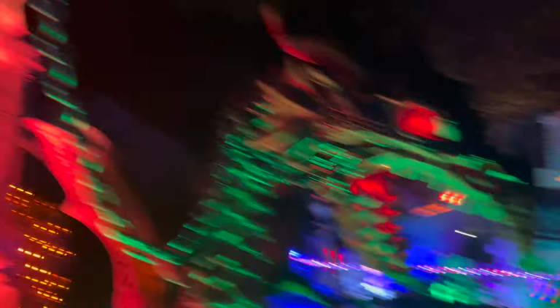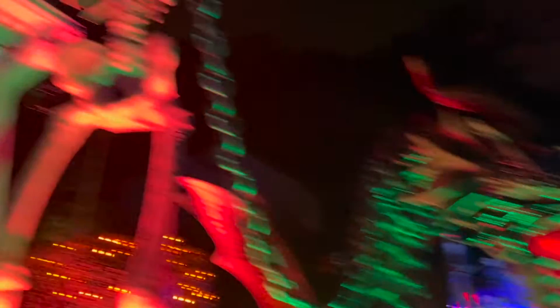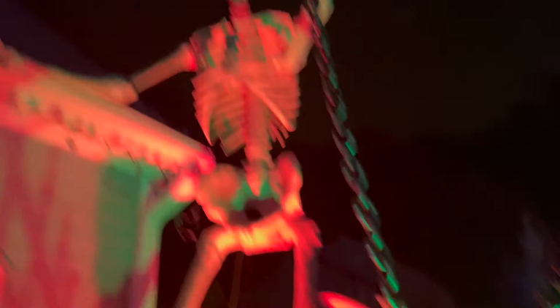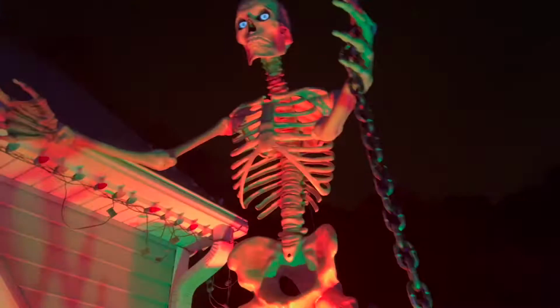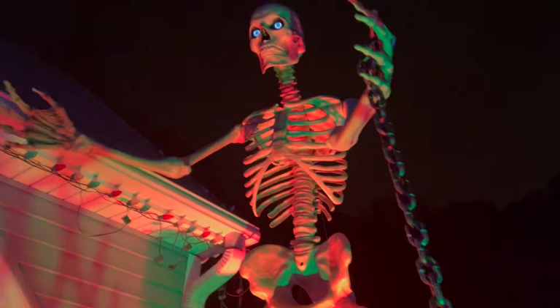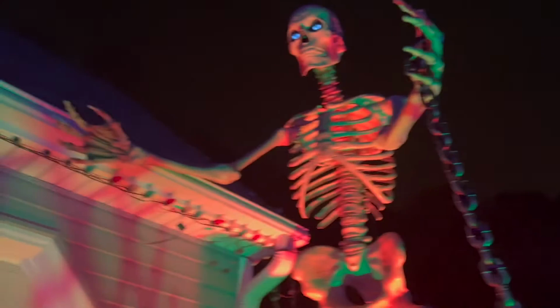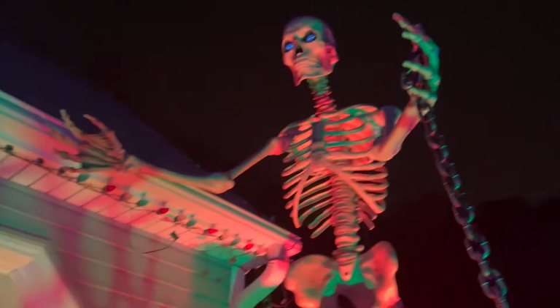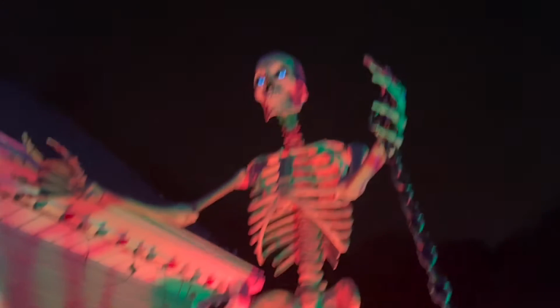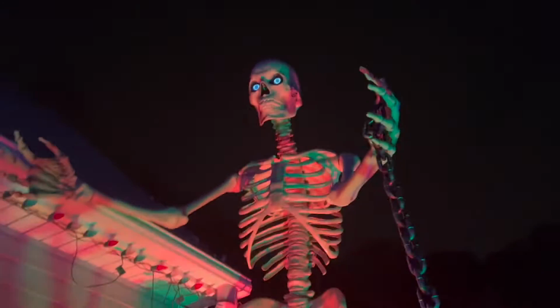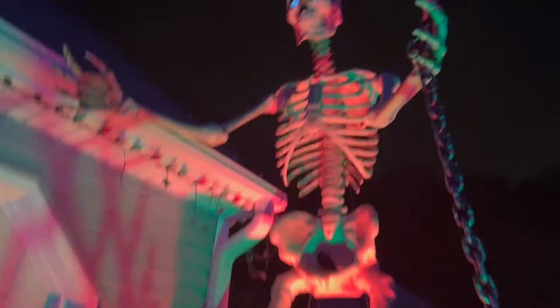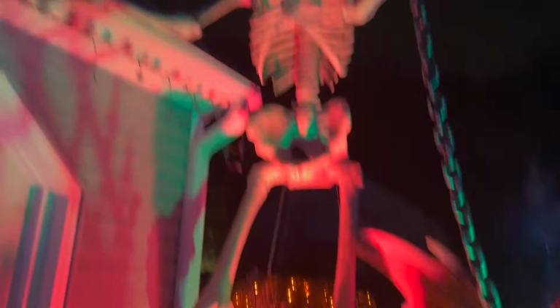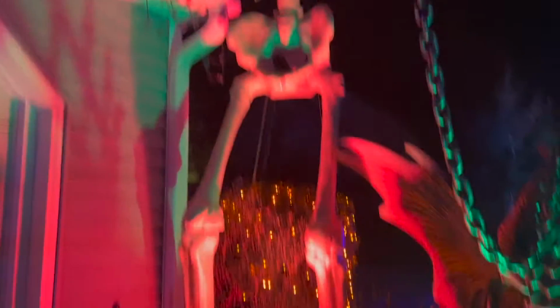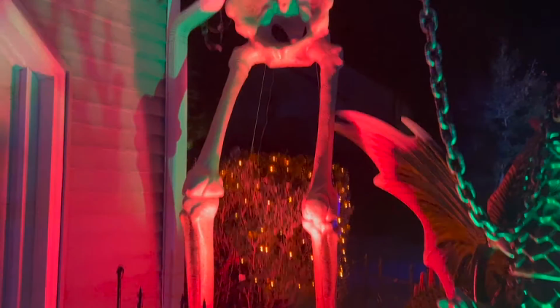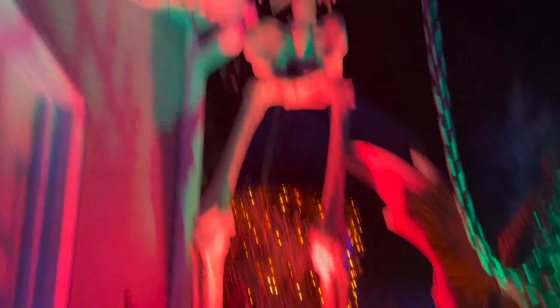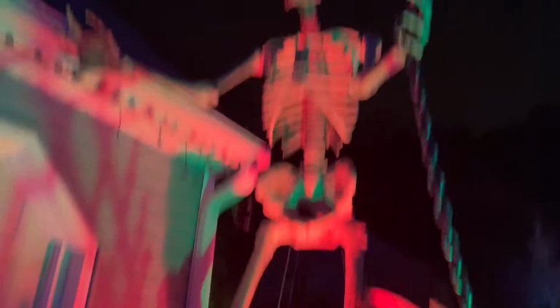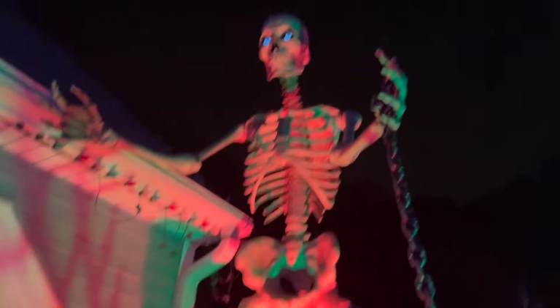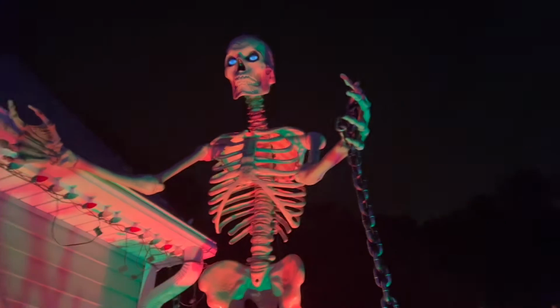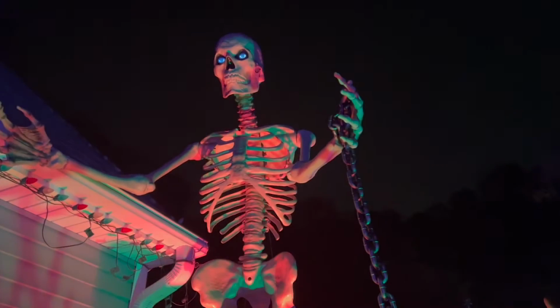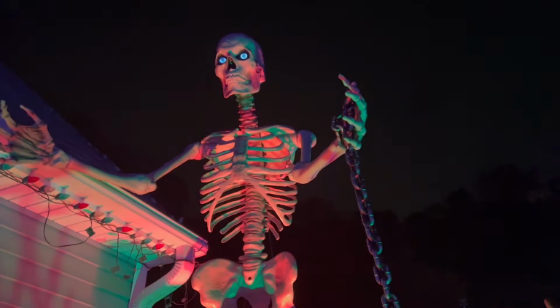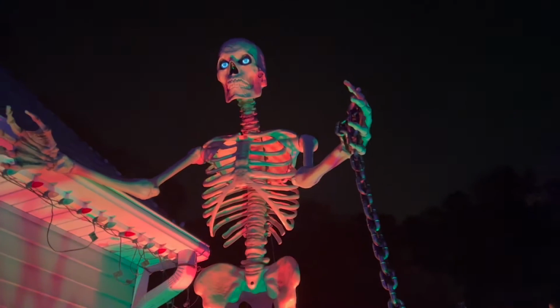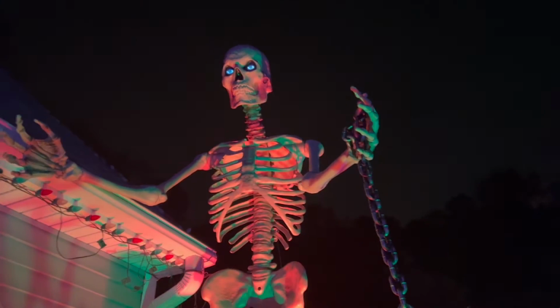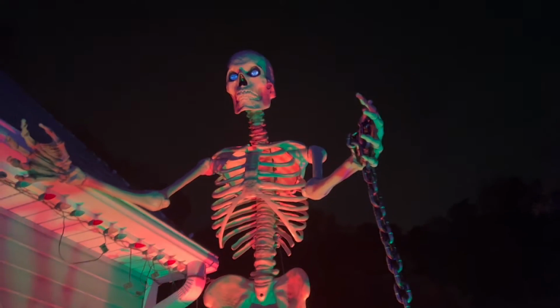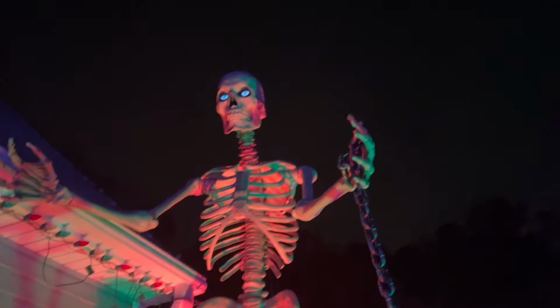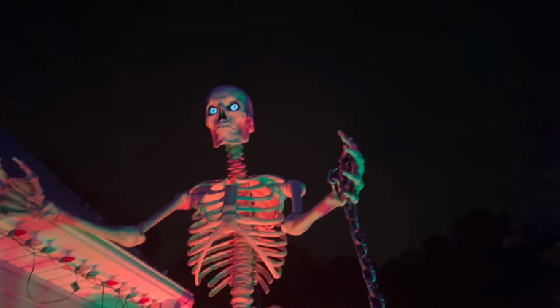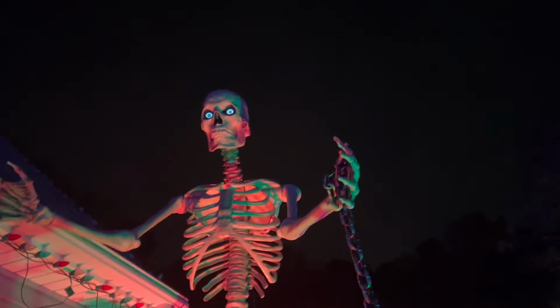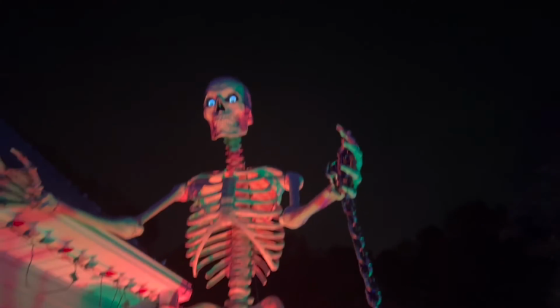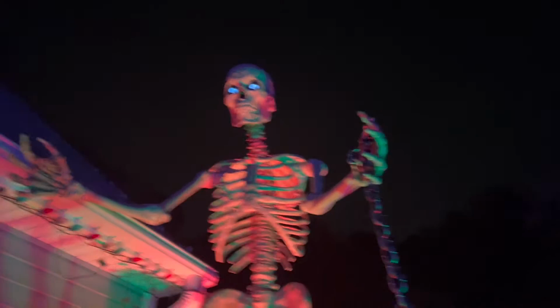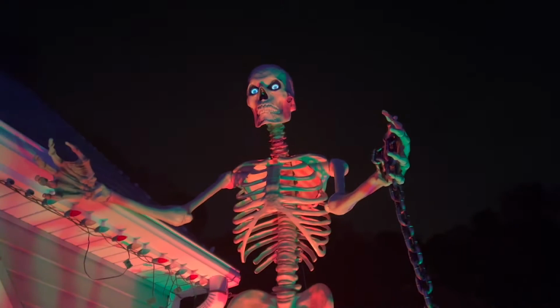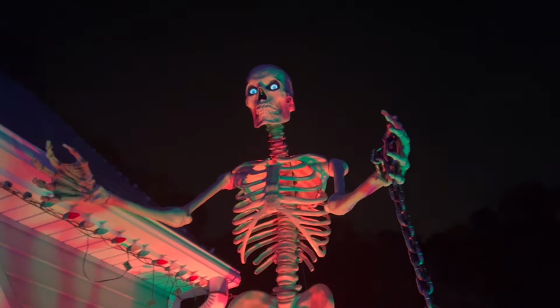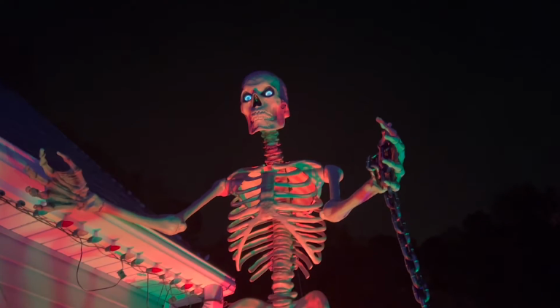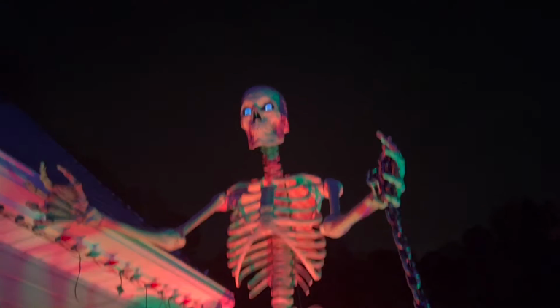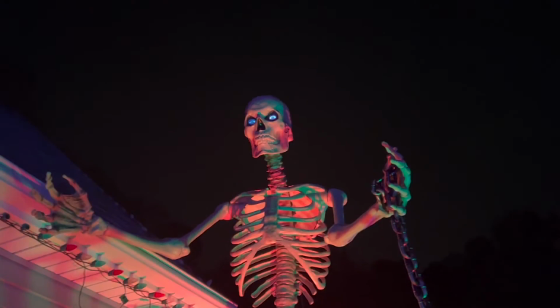And look at this giant skeleton. His eyeballs are like literally real.